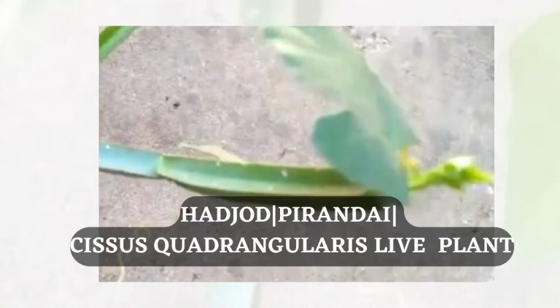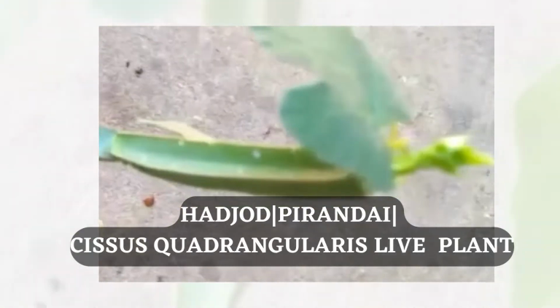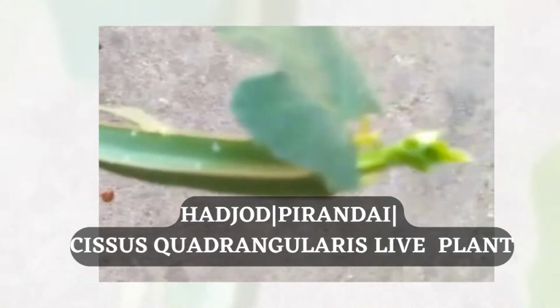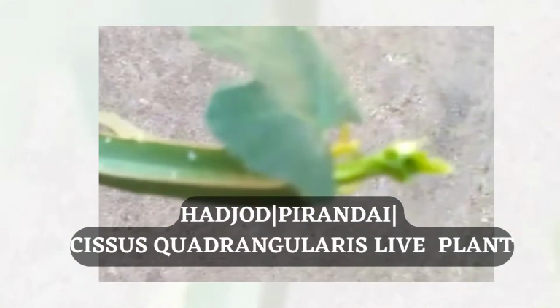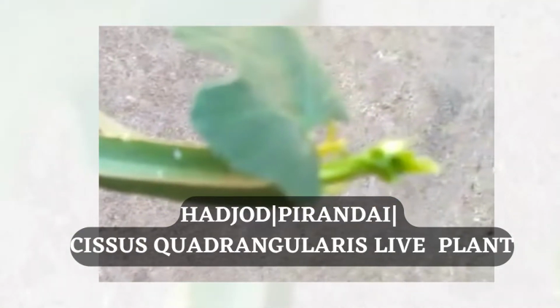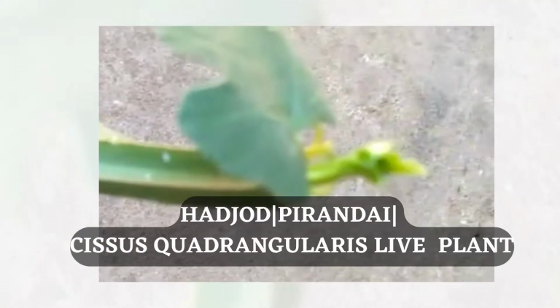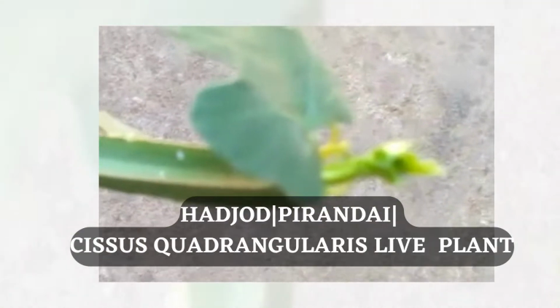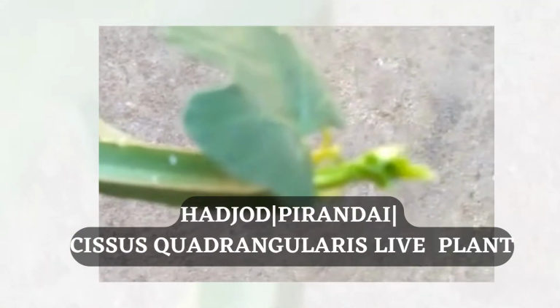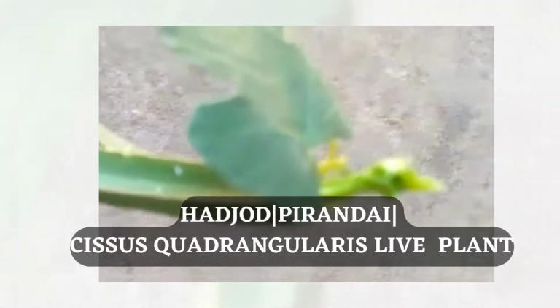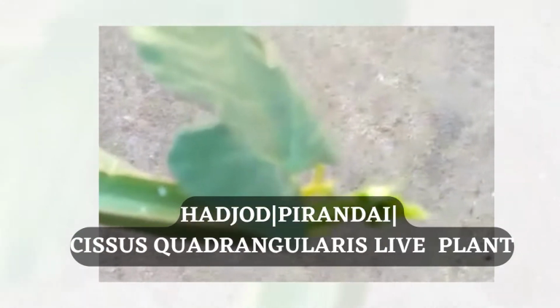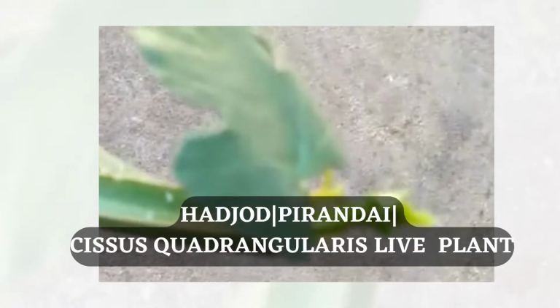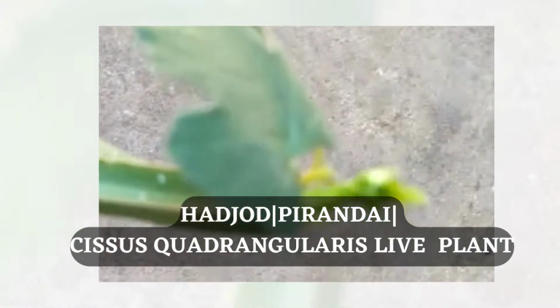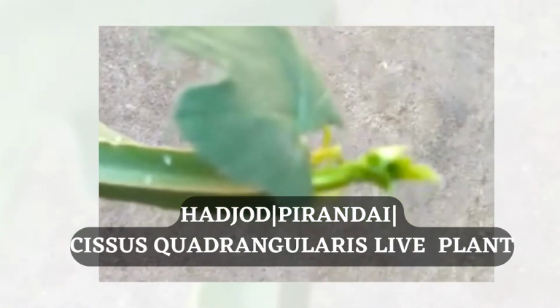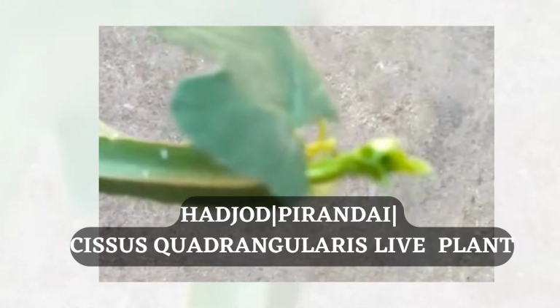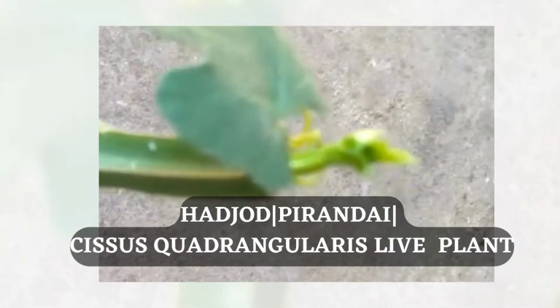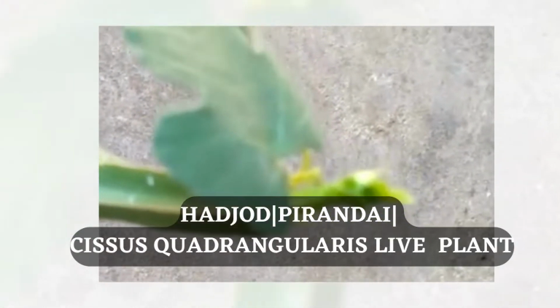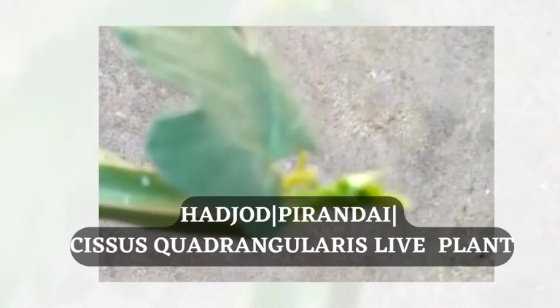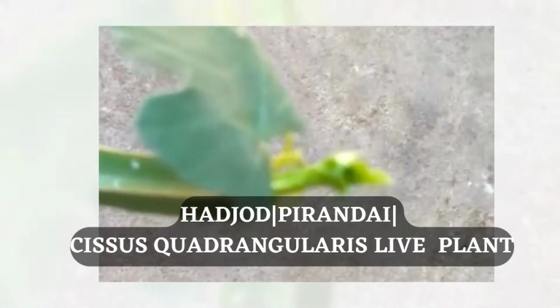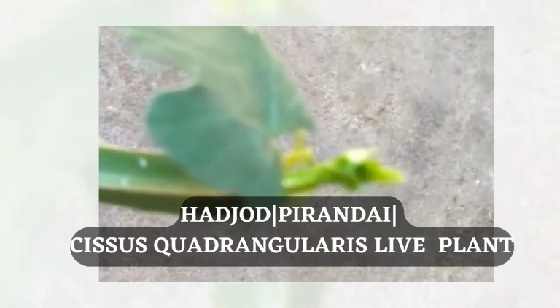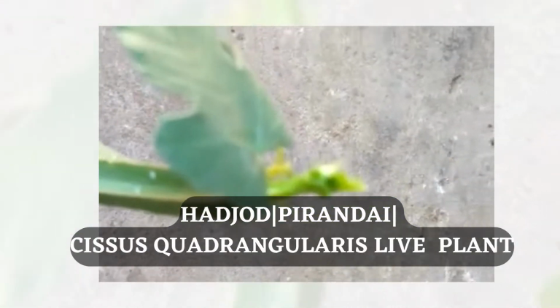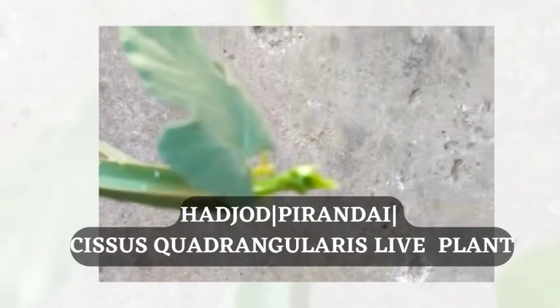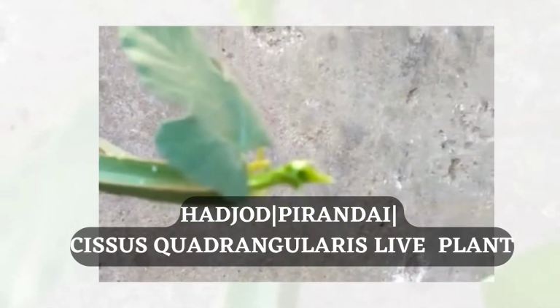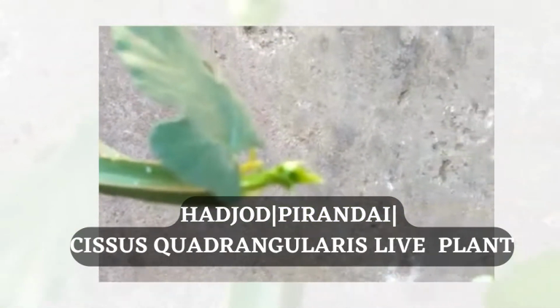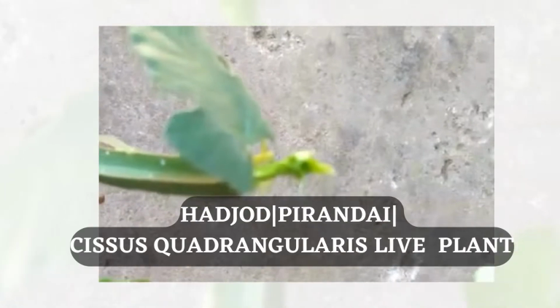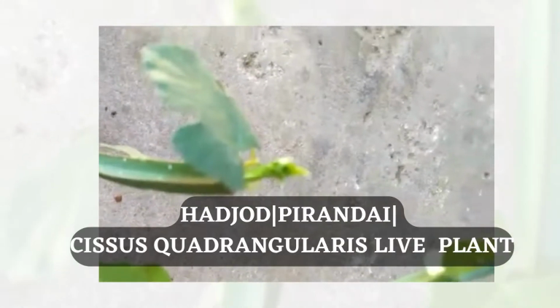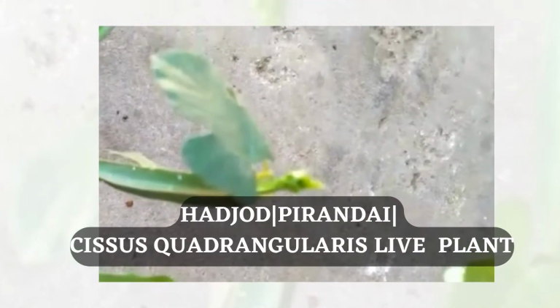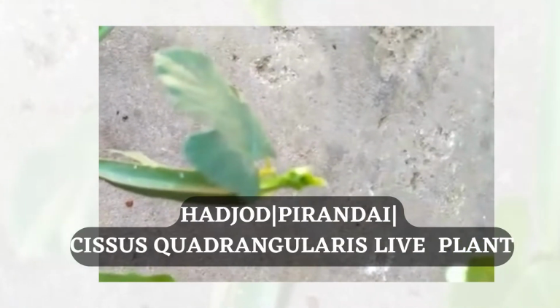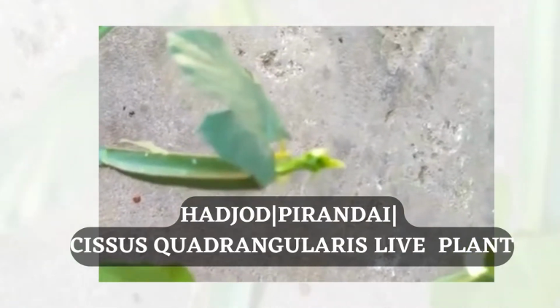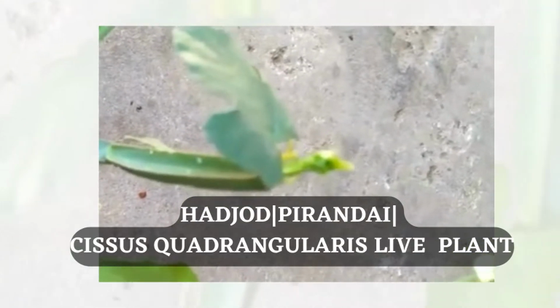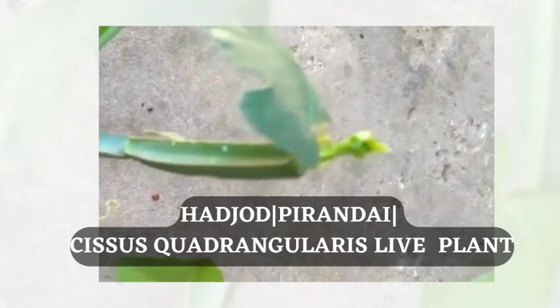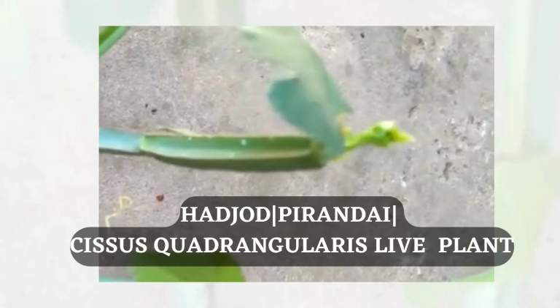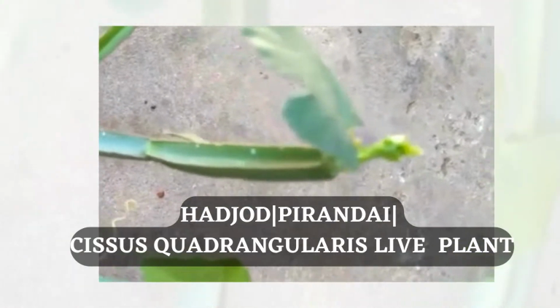It looks like a succulent plant. The leaves are very small. It looks like a climber plant.